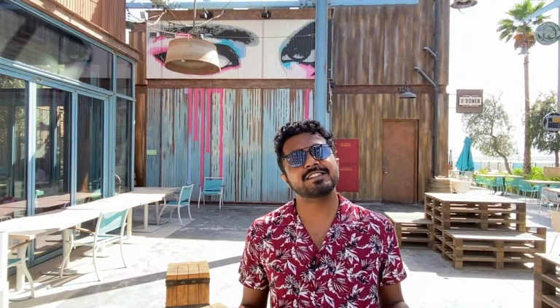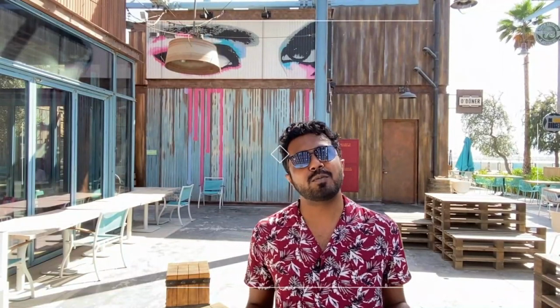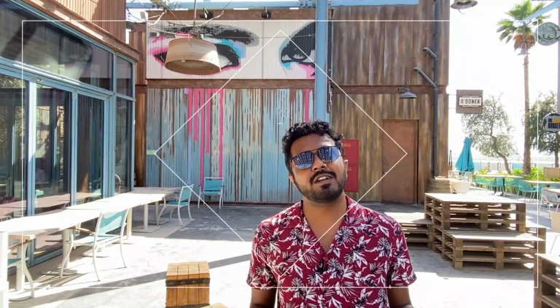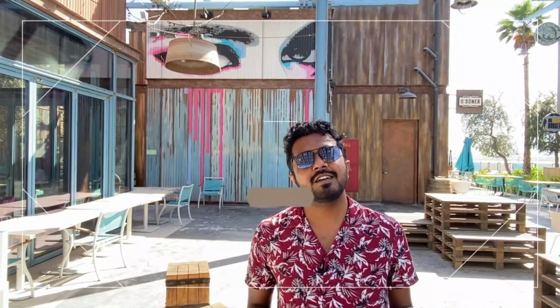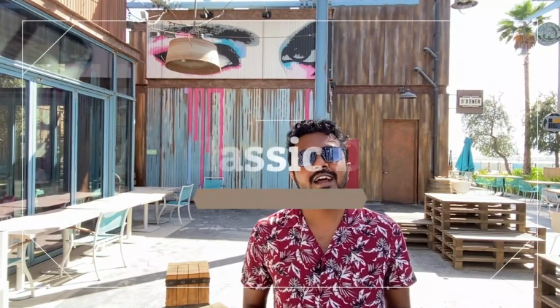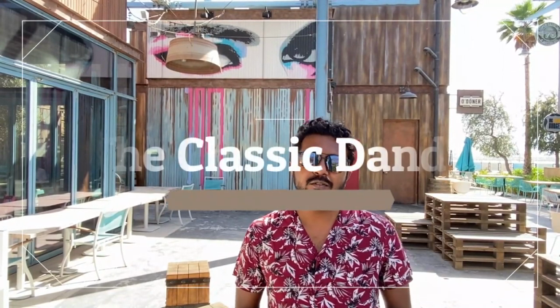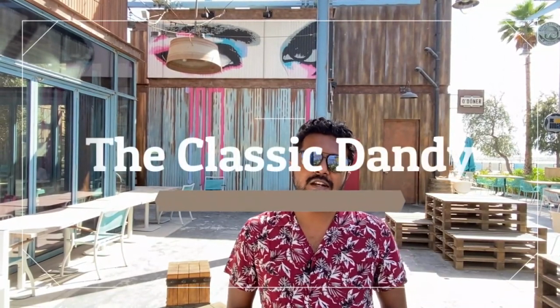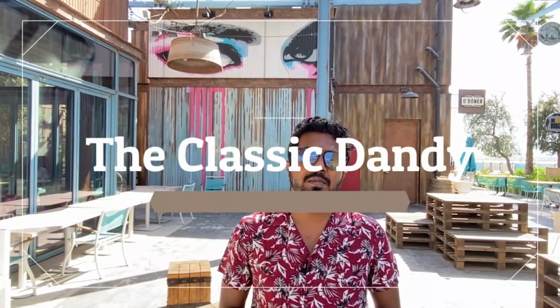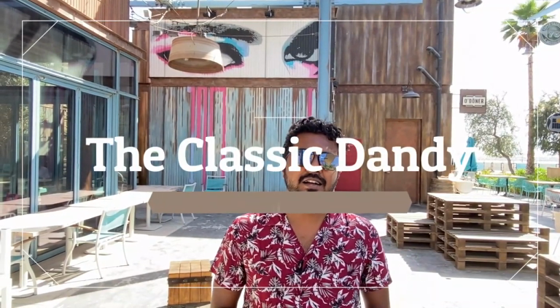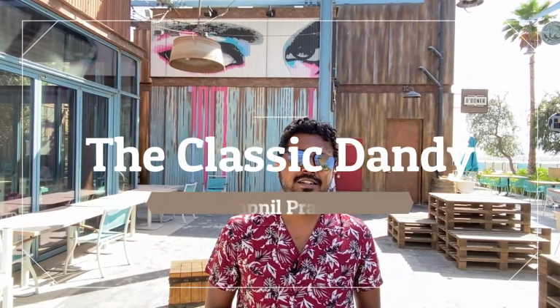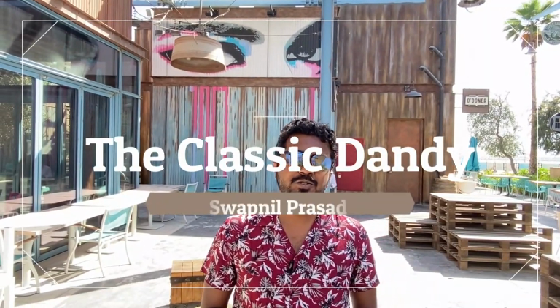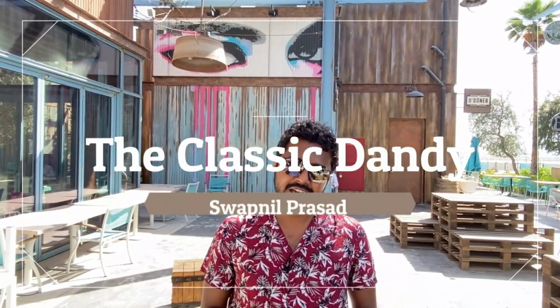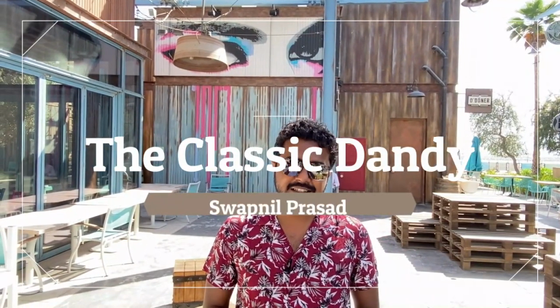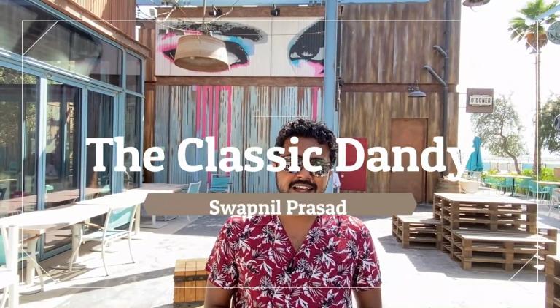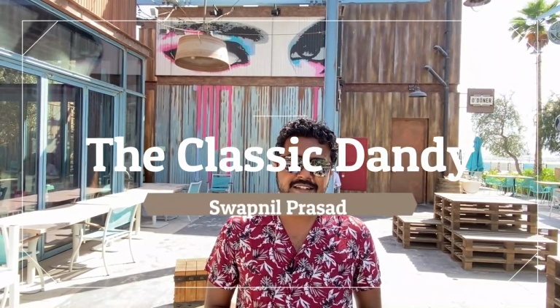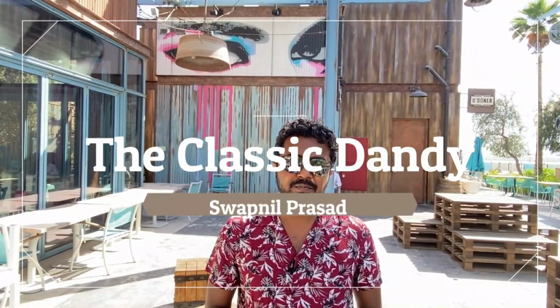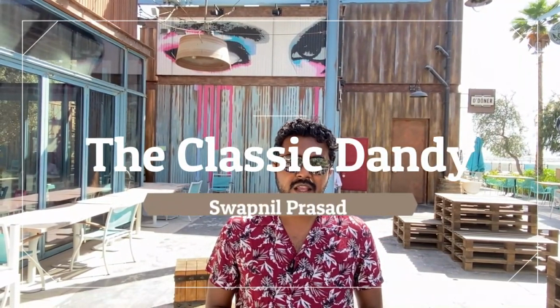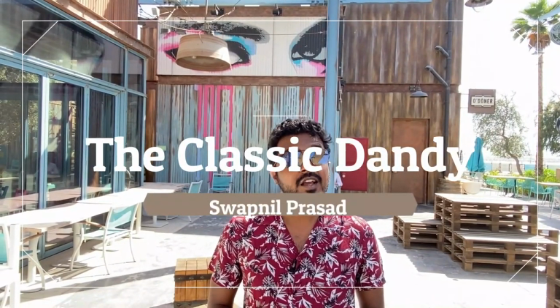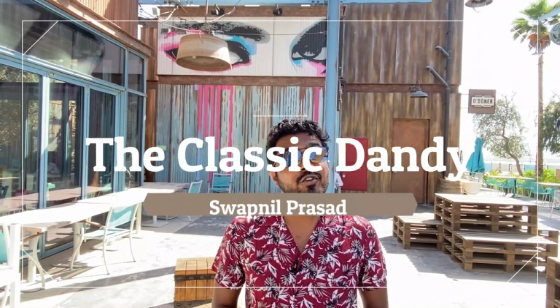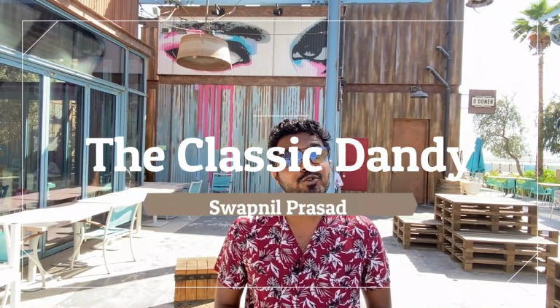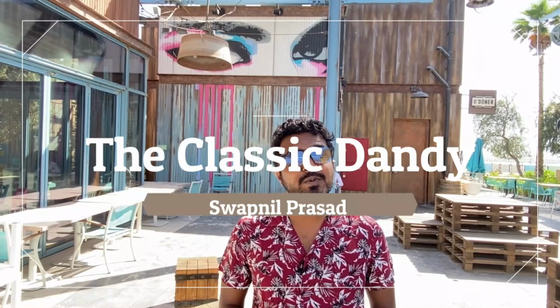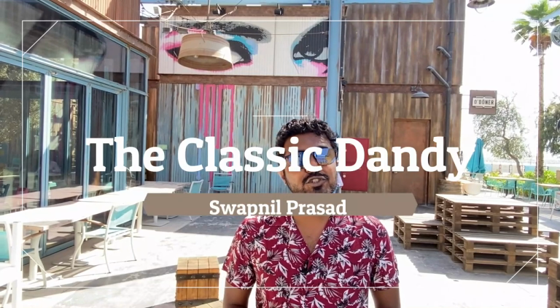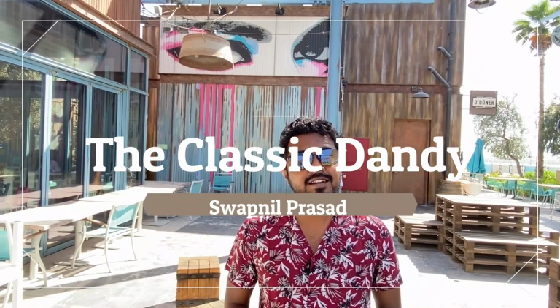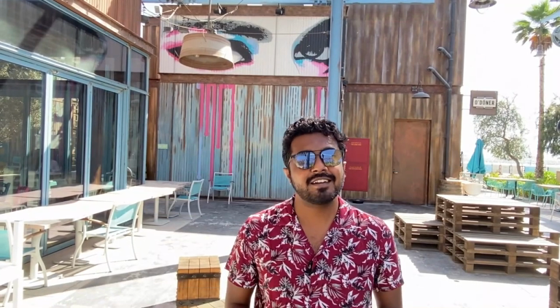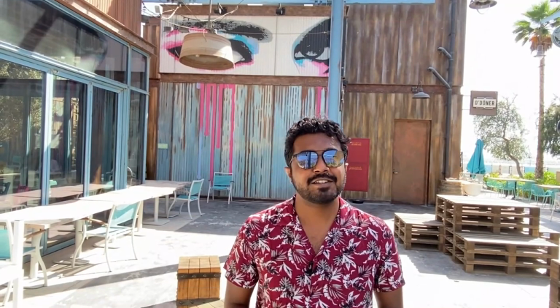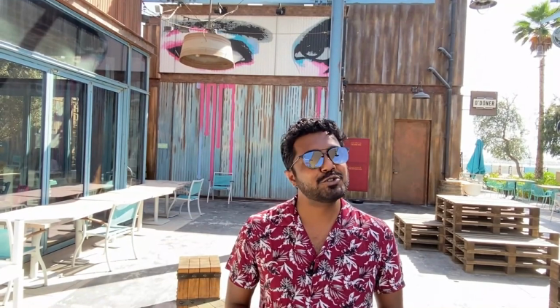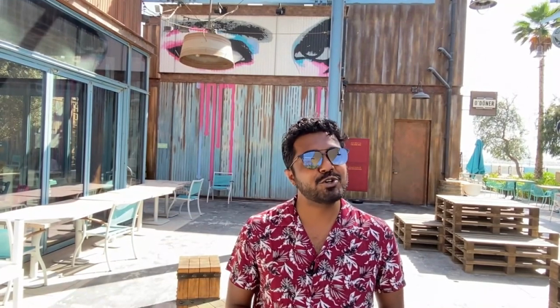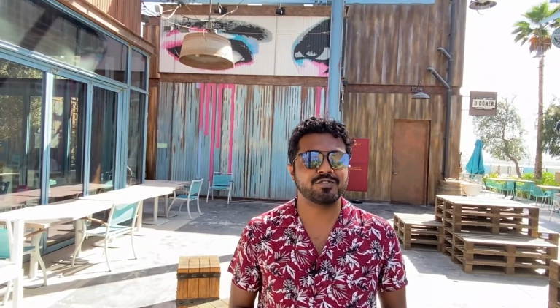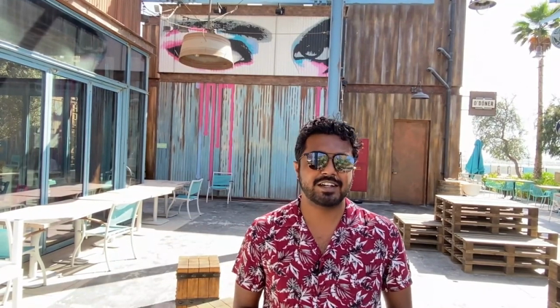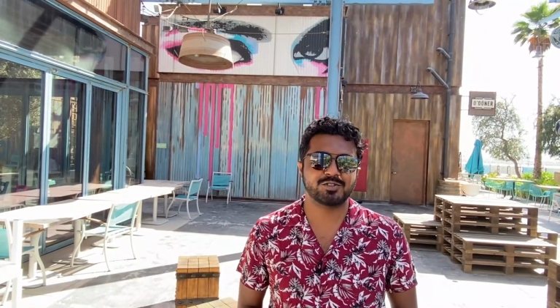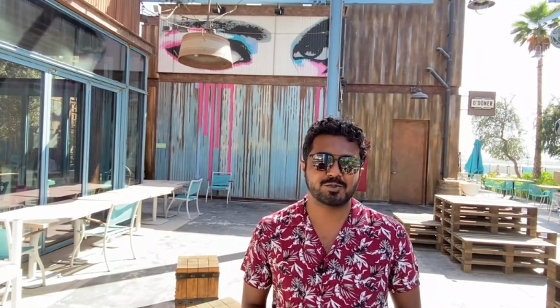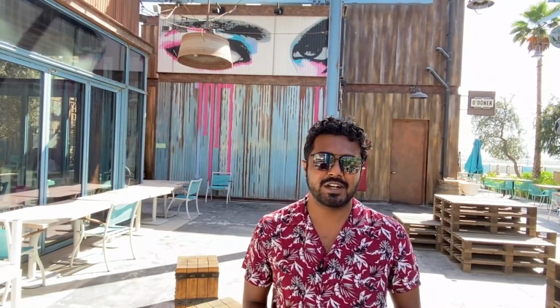This is Swapnil and welcome back to The Classic Dandy. If you're new to my channel, do not forget to subscribe.